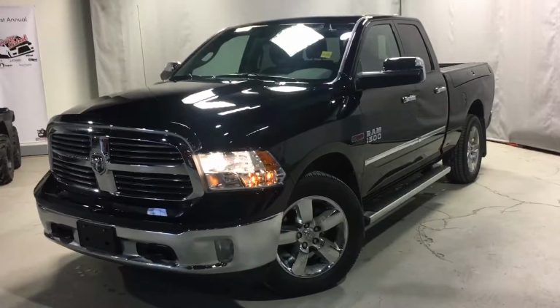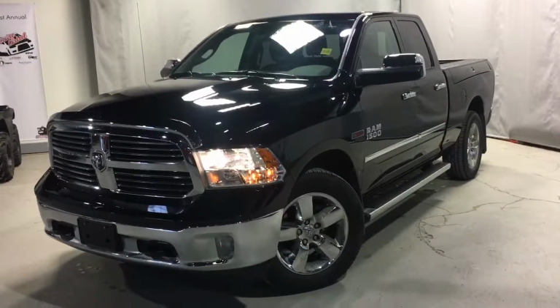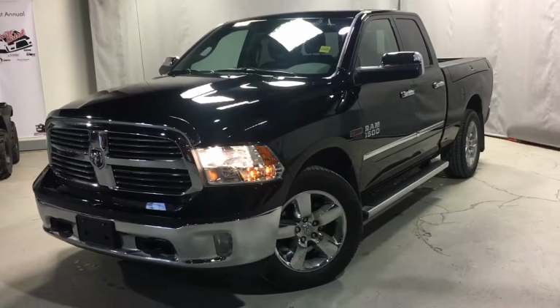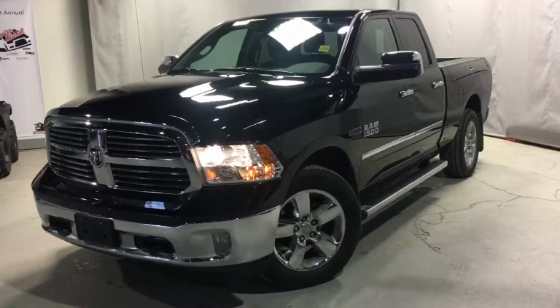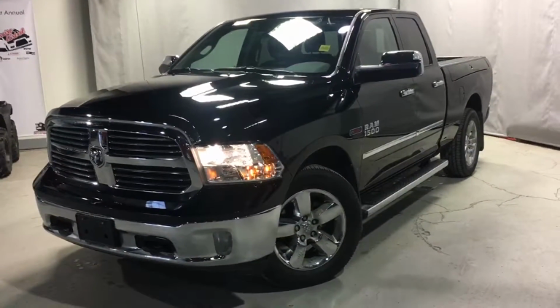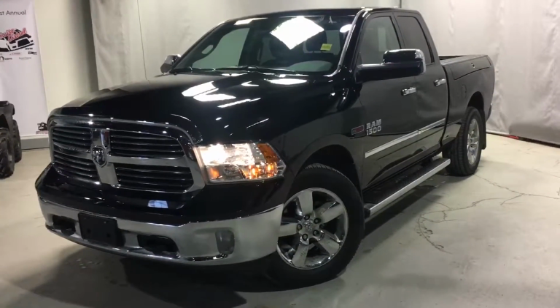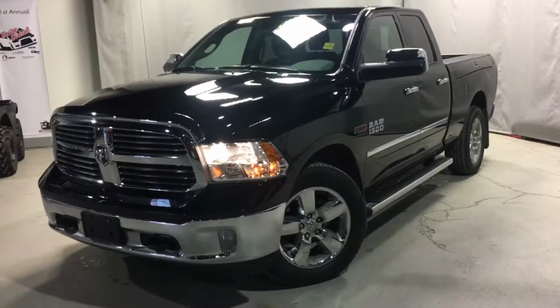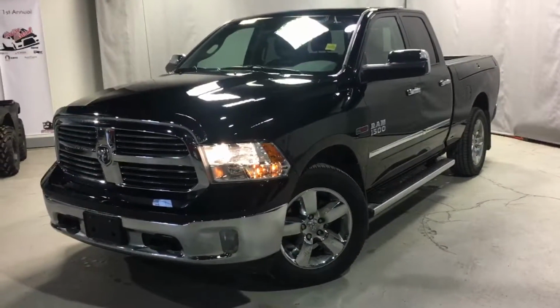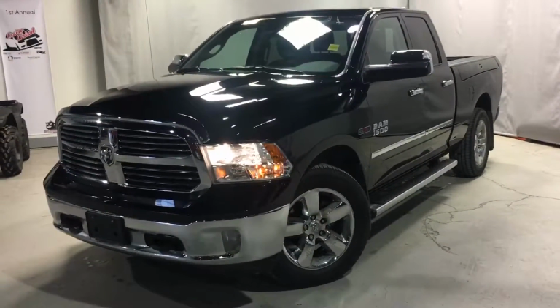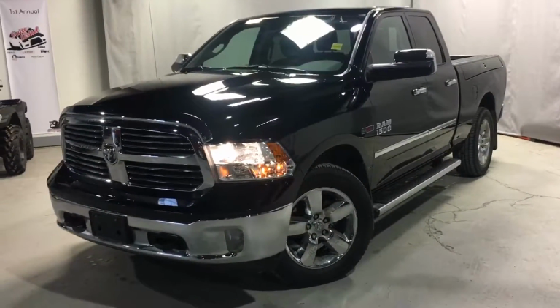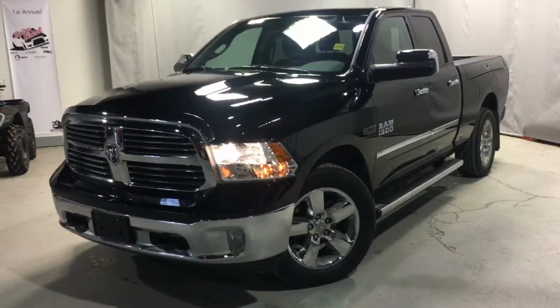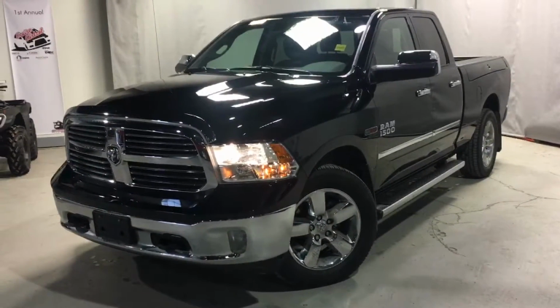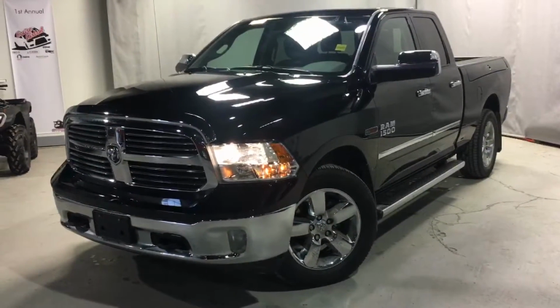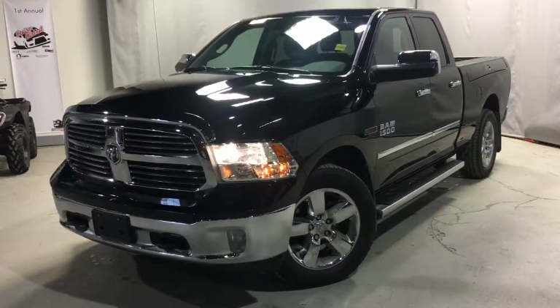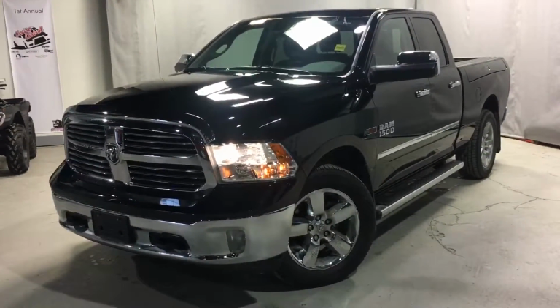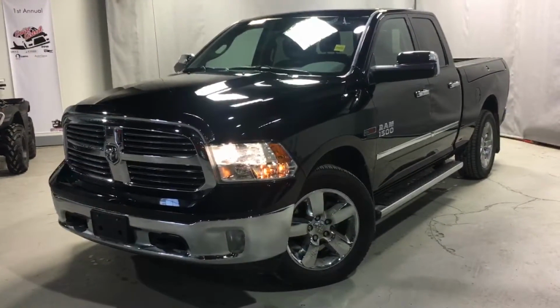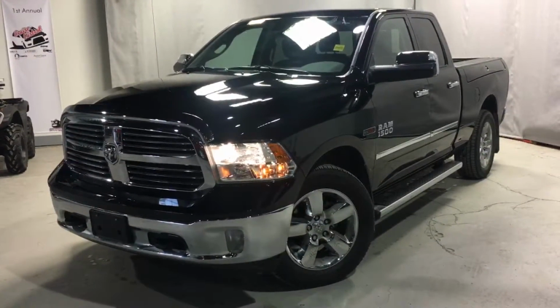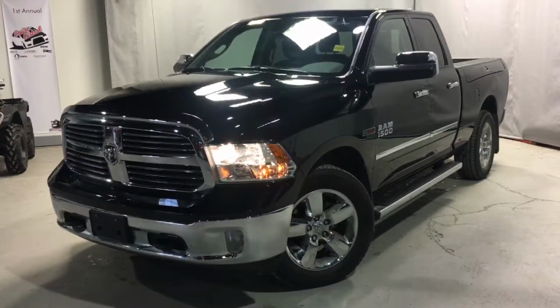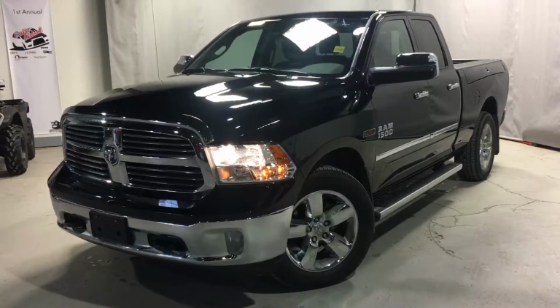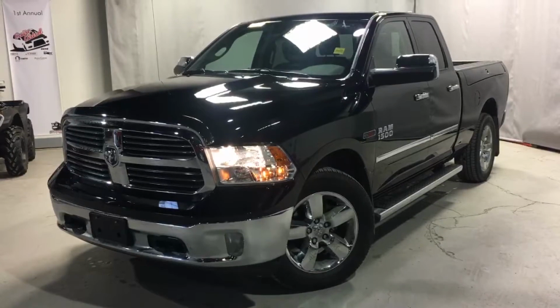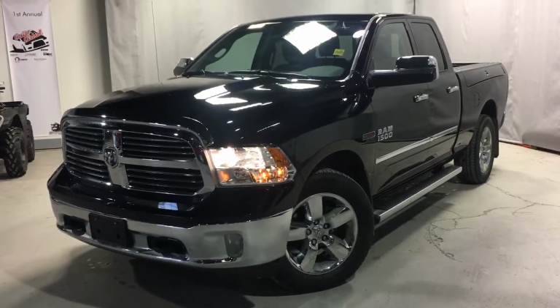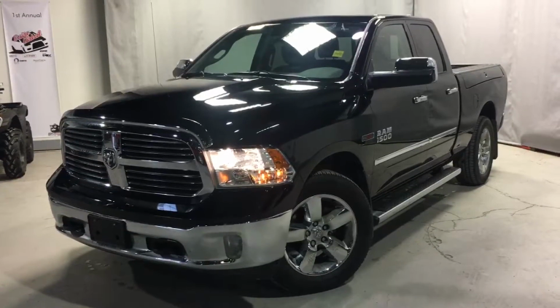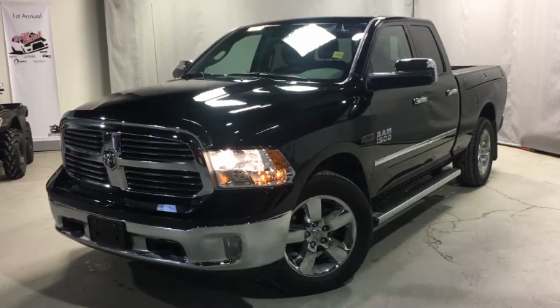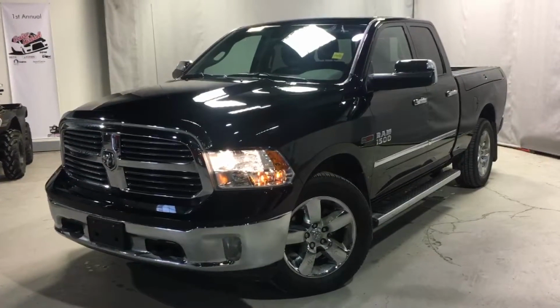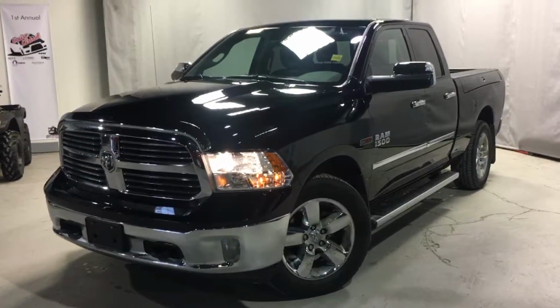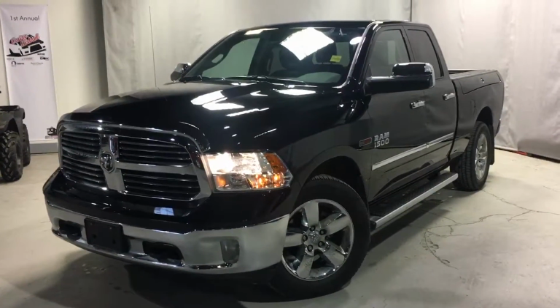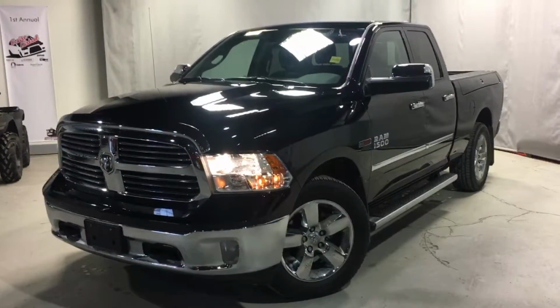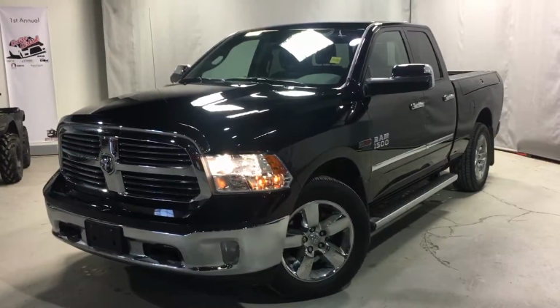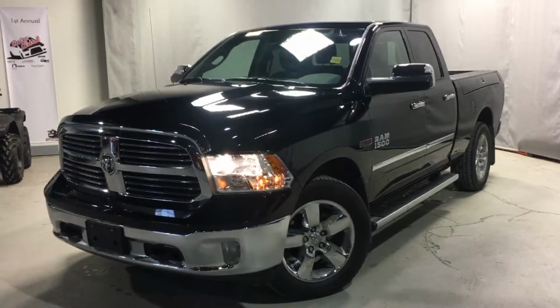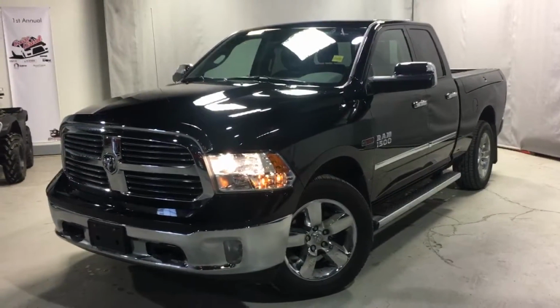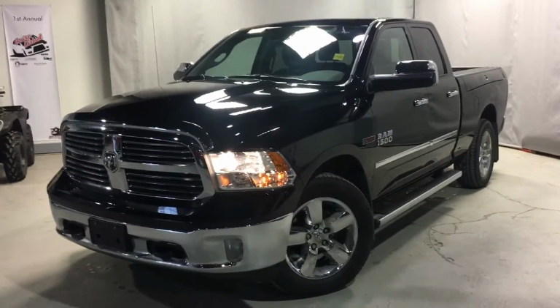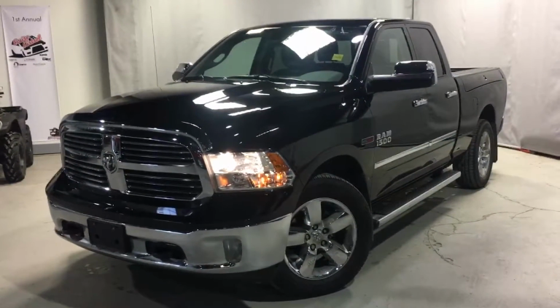Hi everybody, this is Shulson here at Northside Mitsubishi, just making a quick video of our 2015 Ram 1500 Bighorn.